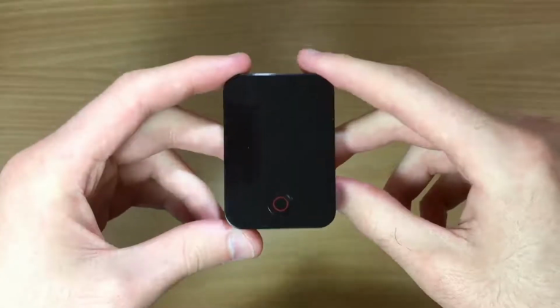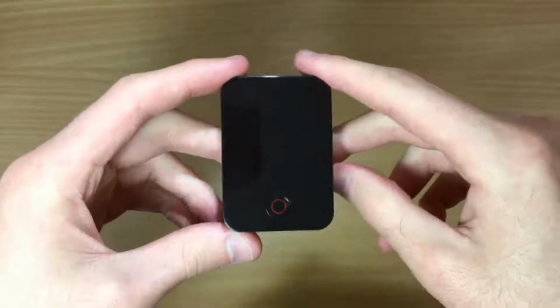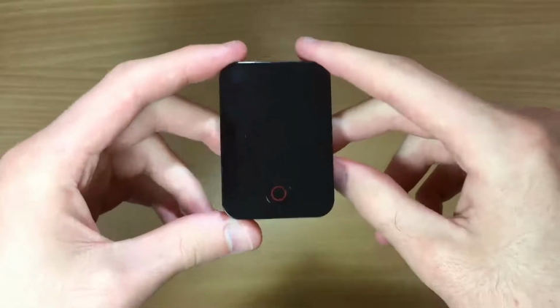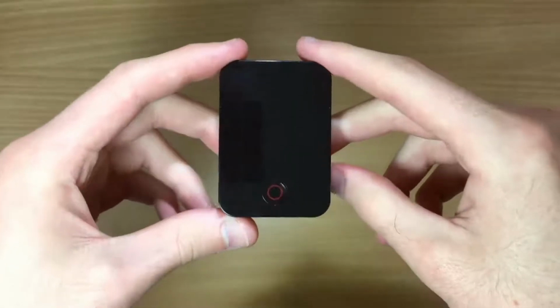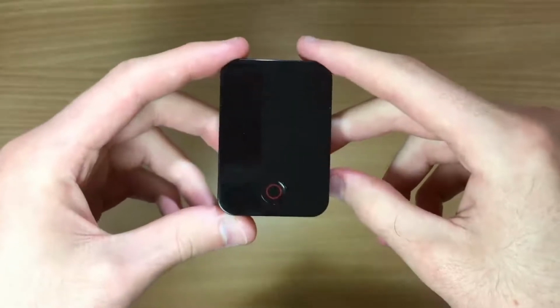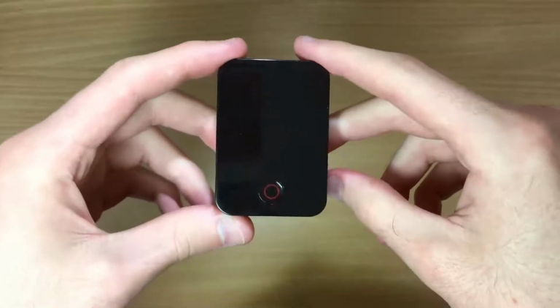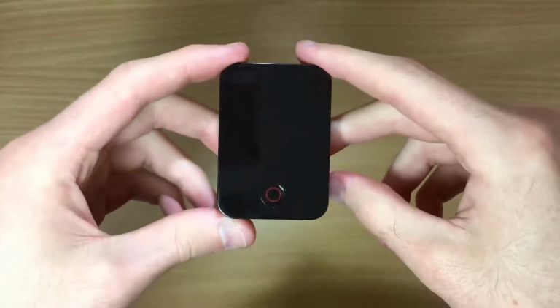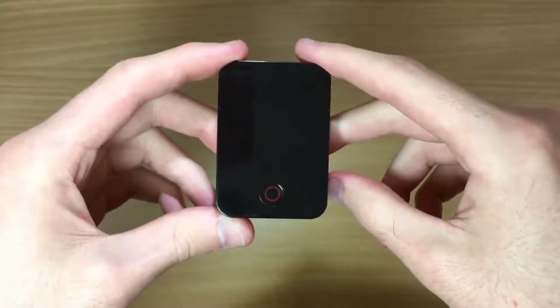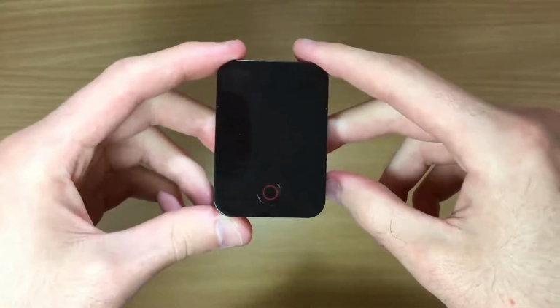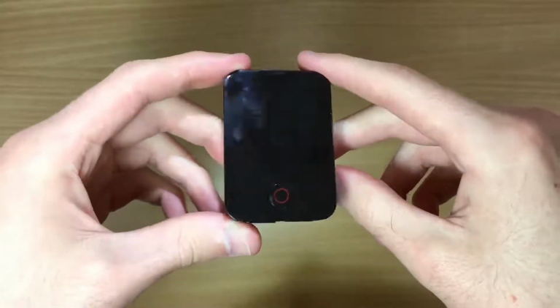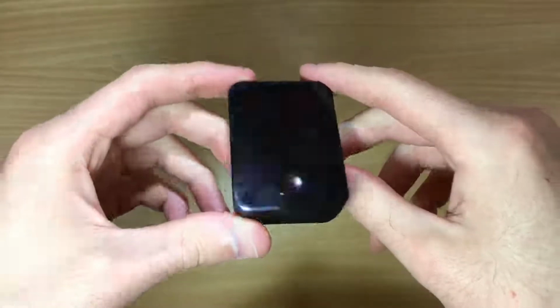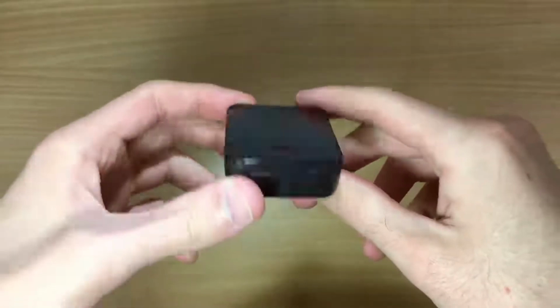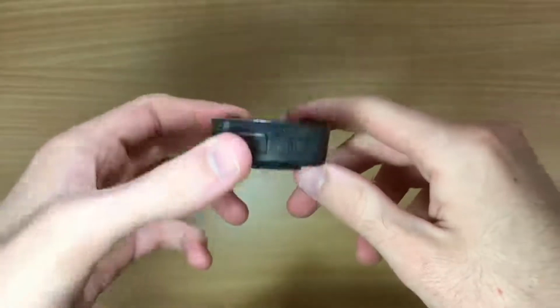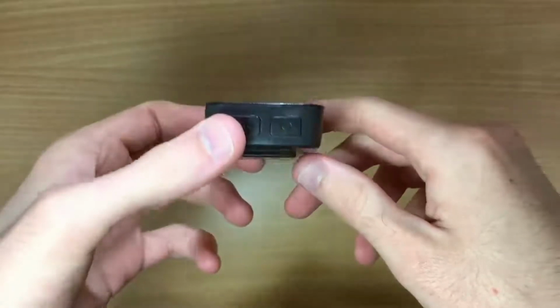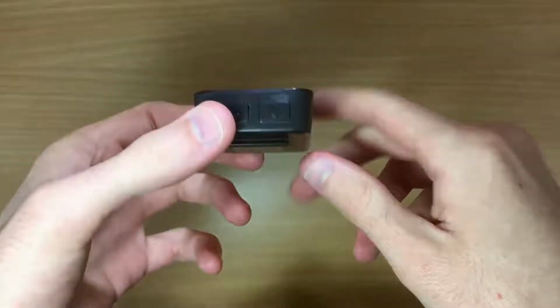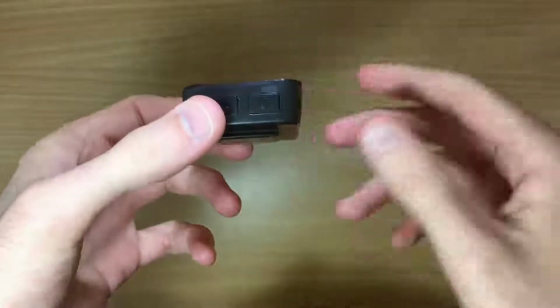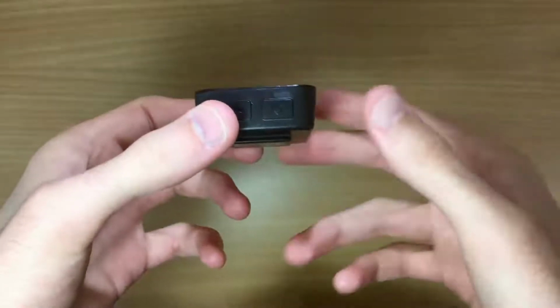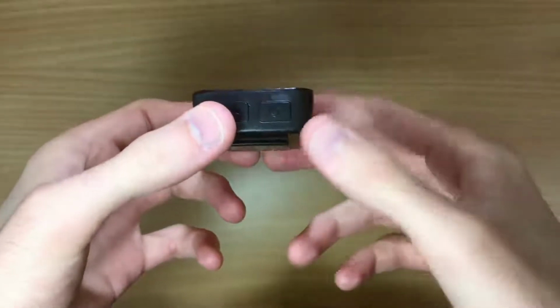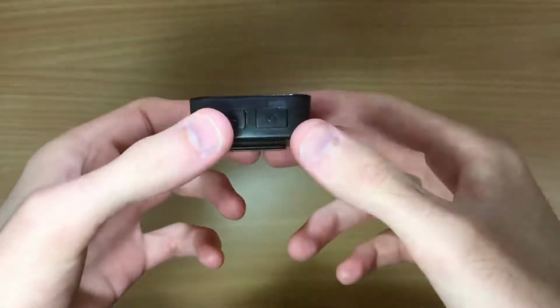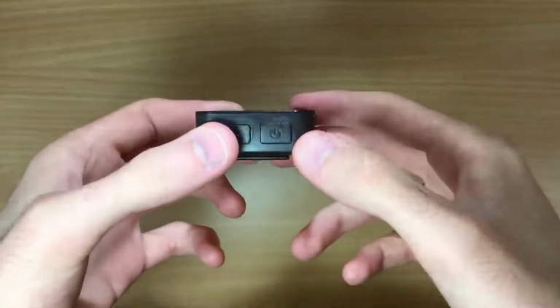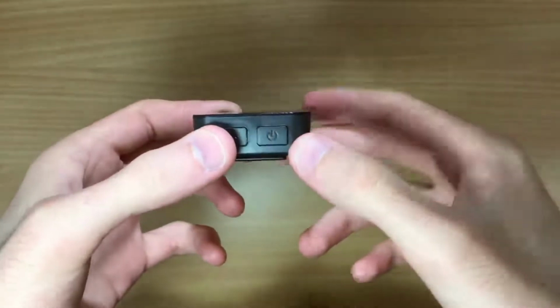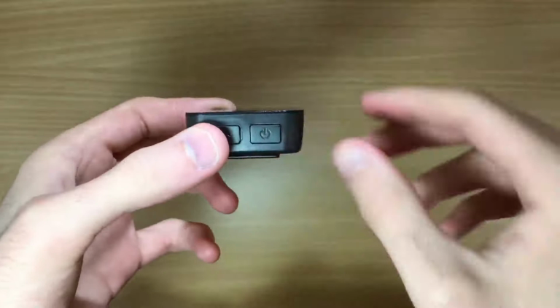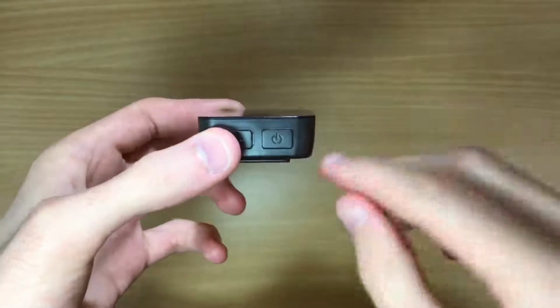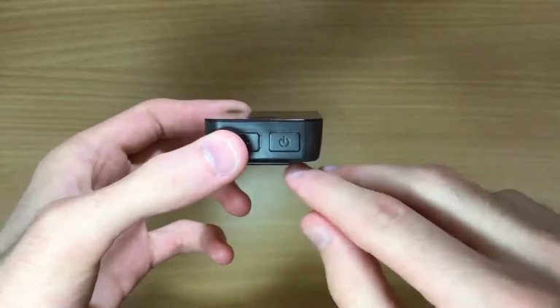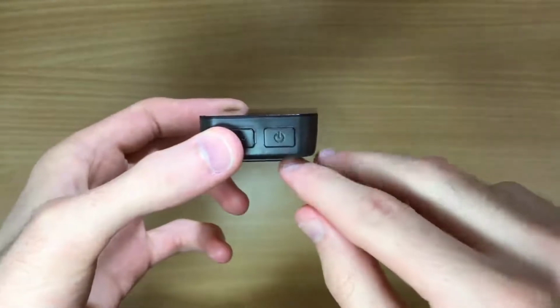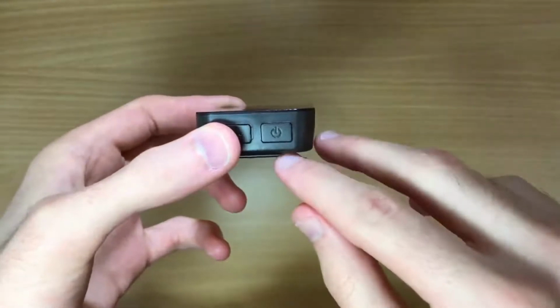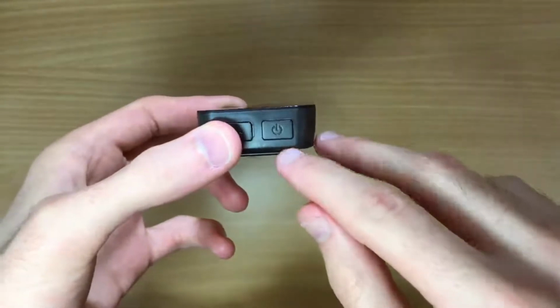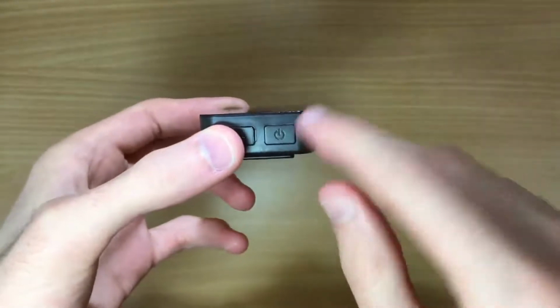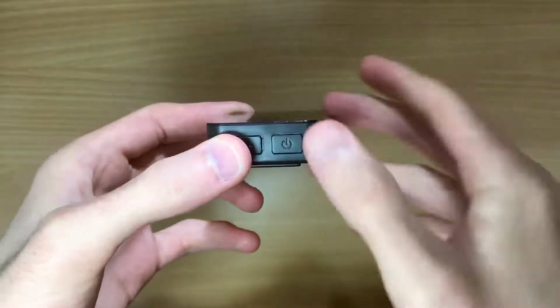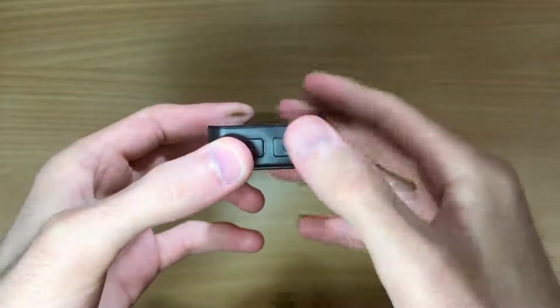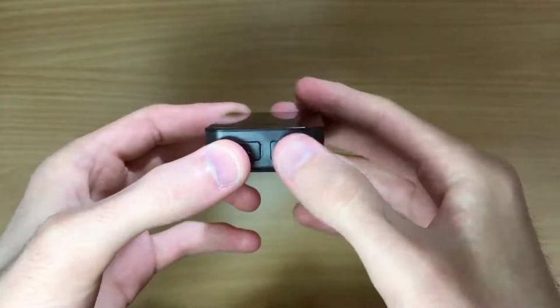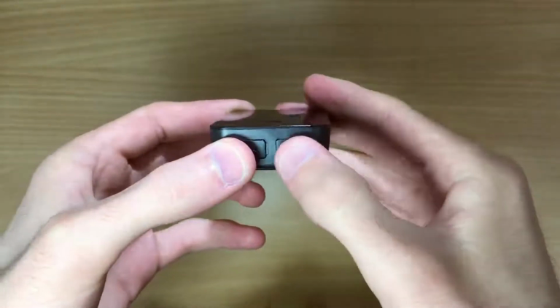To start your Kamau R100, simply hold the power button located on the bottom for about 2 seconds.